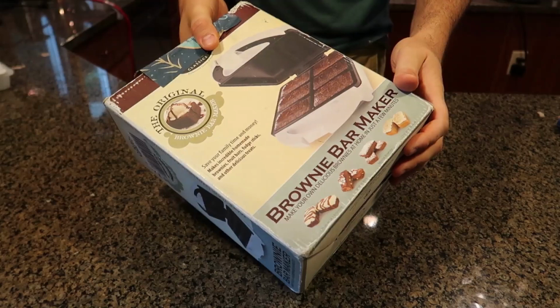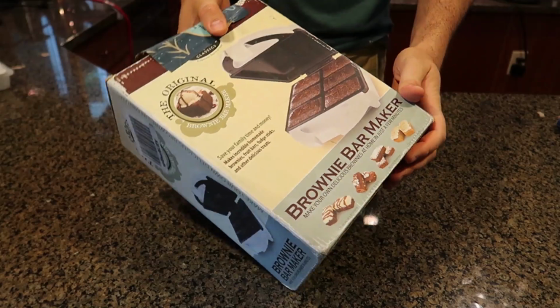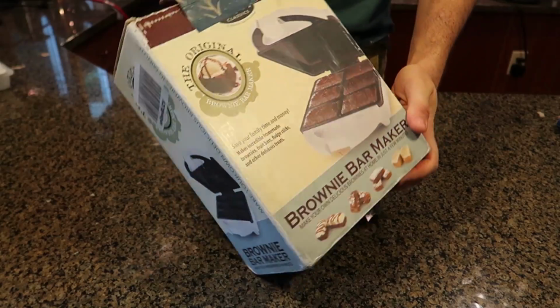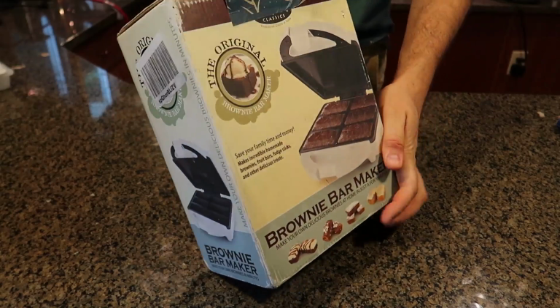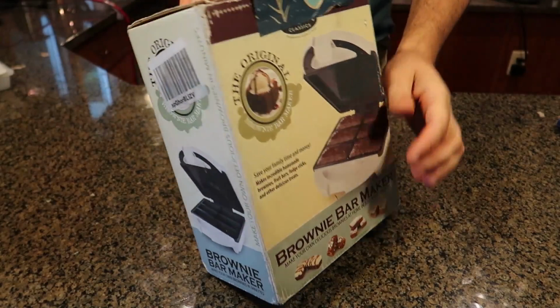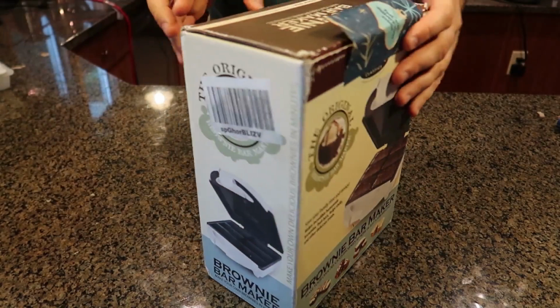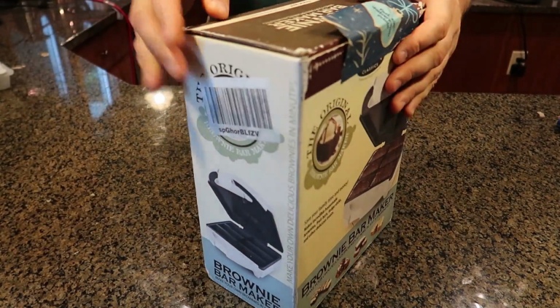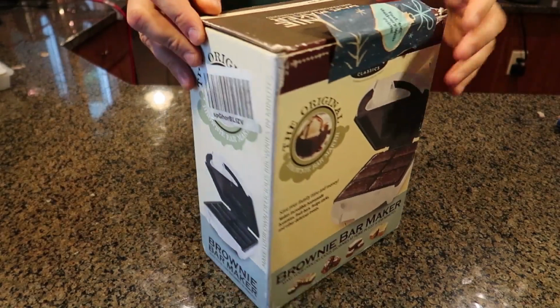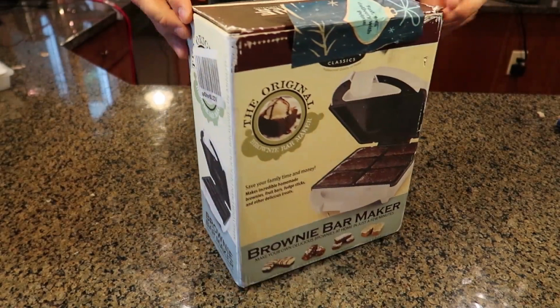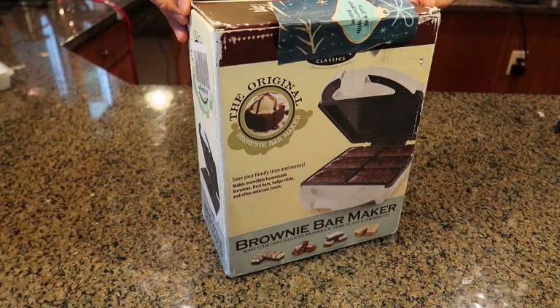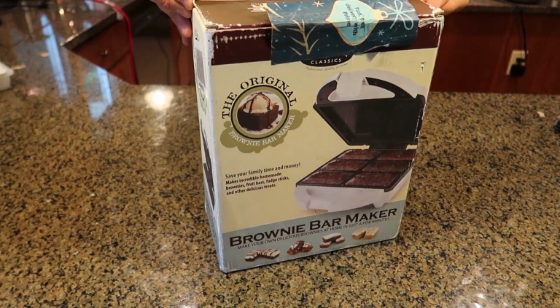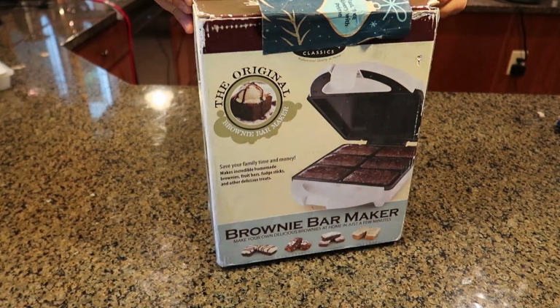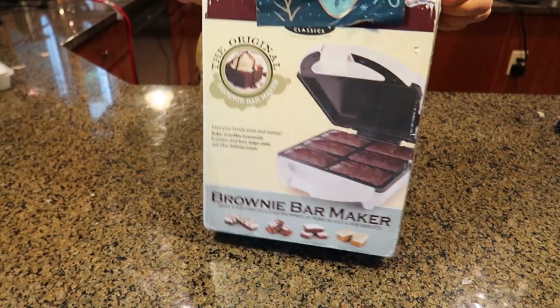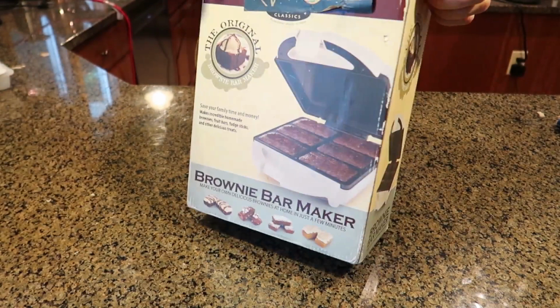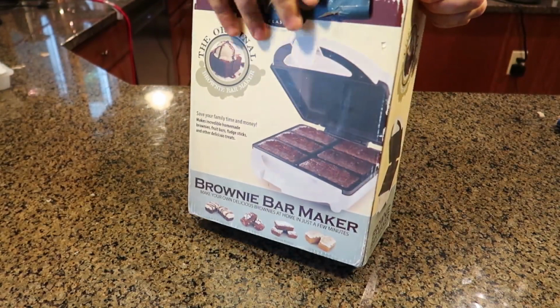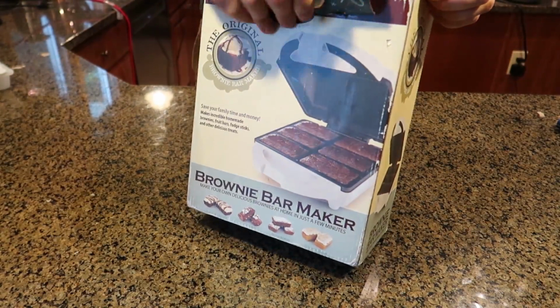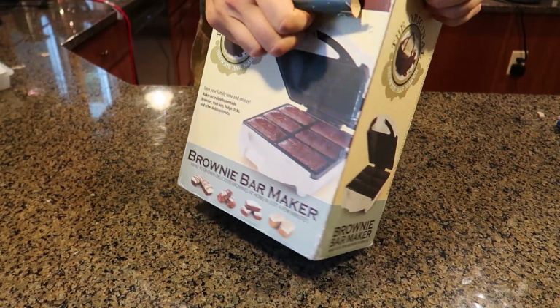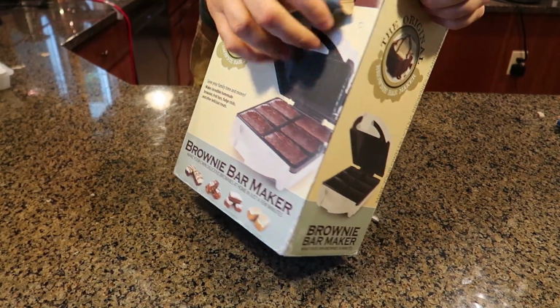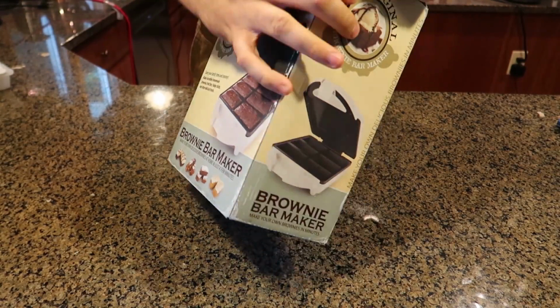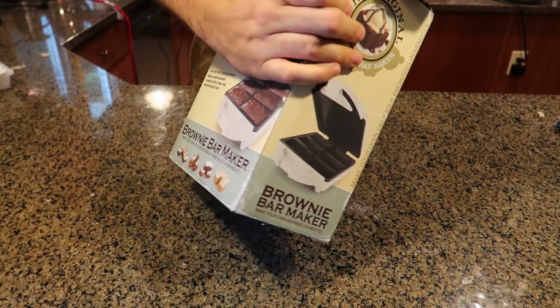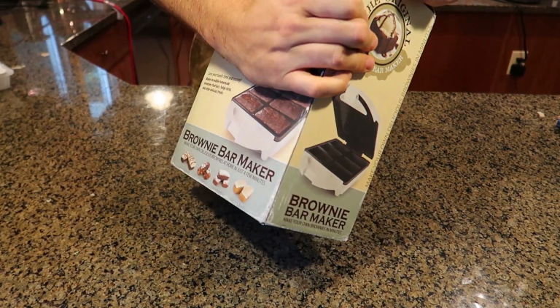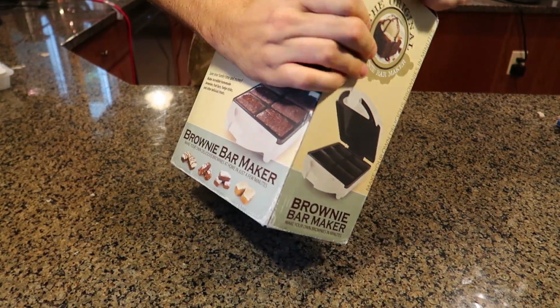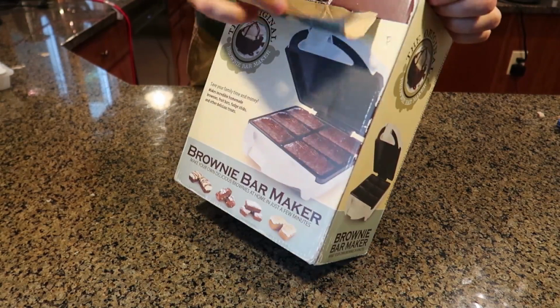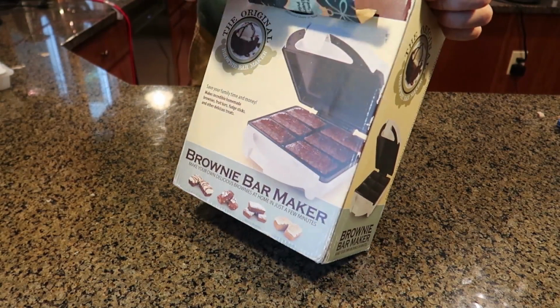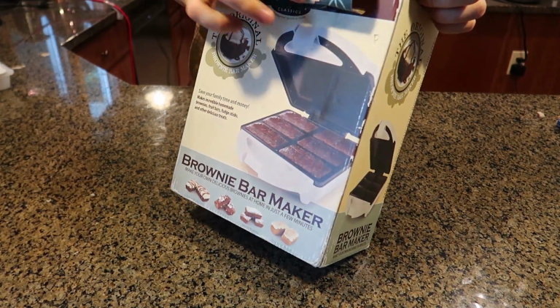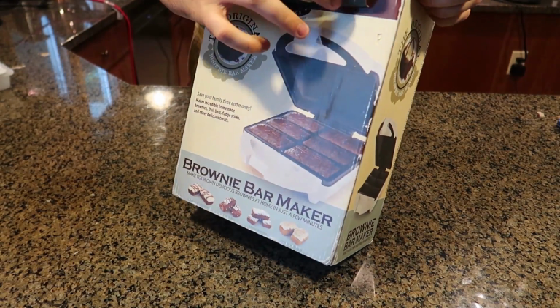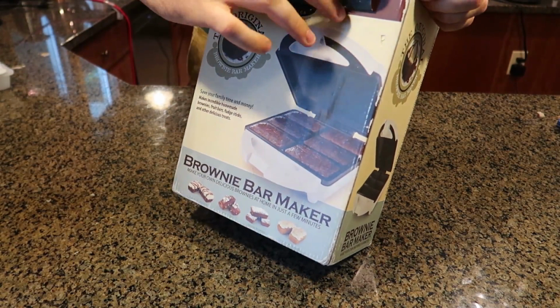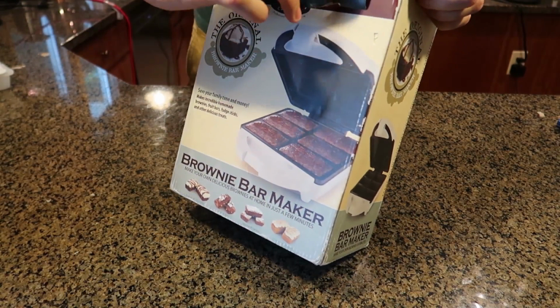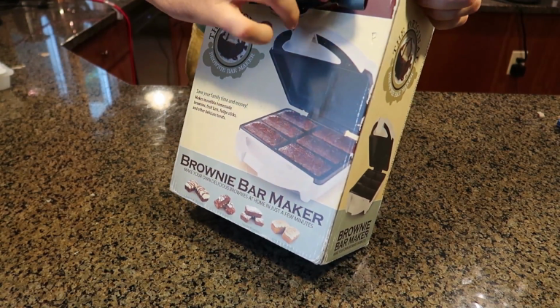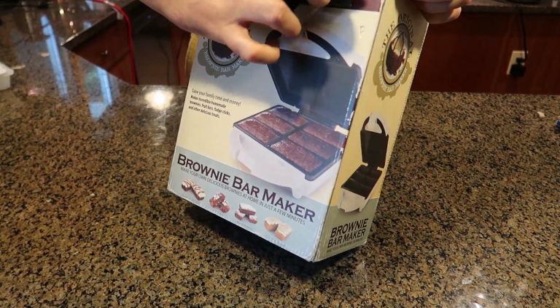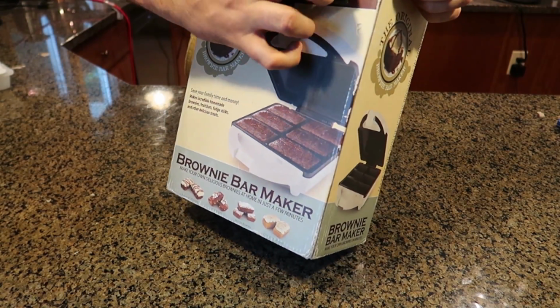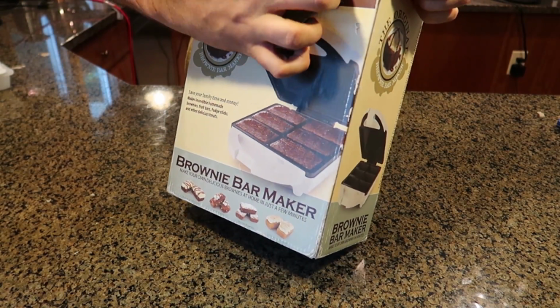Got right here a brownie maker. How cool is that? Let's see if it actually works. Looks like I got it from Amazon.